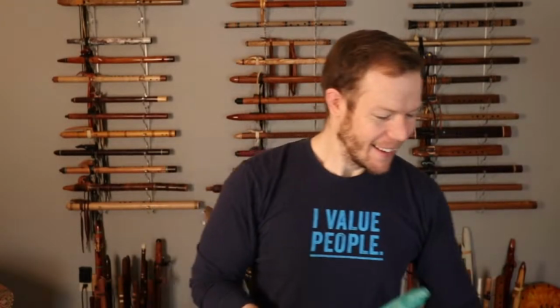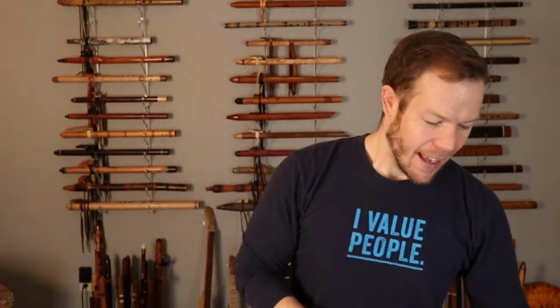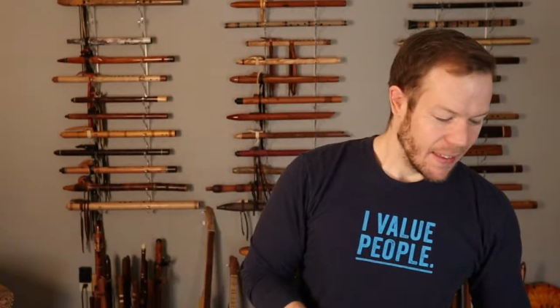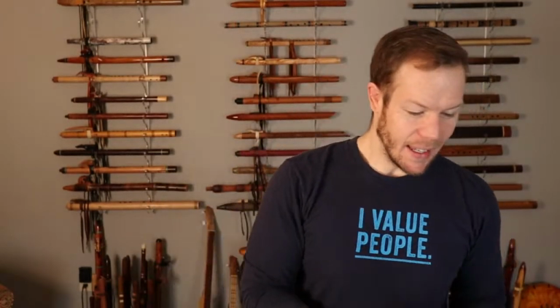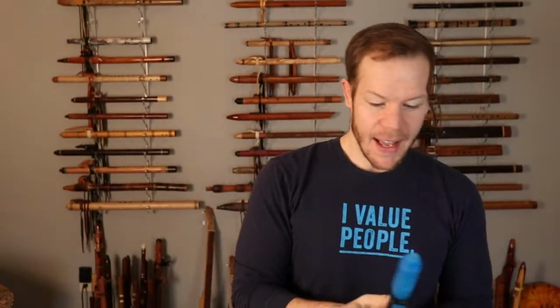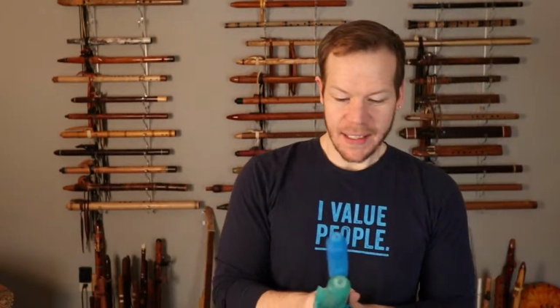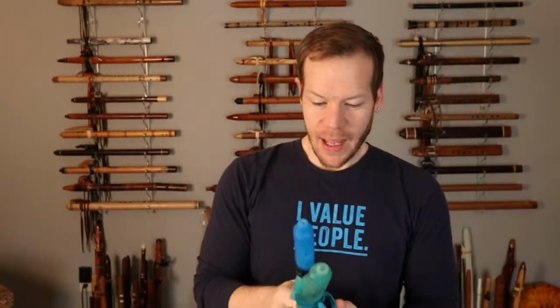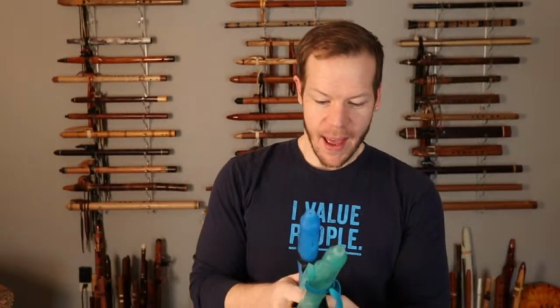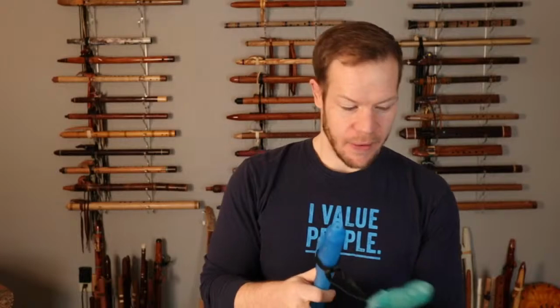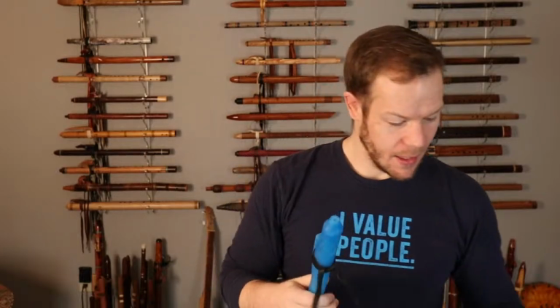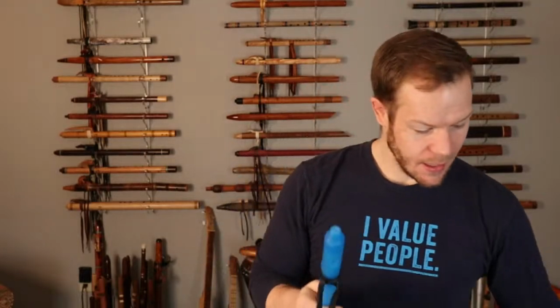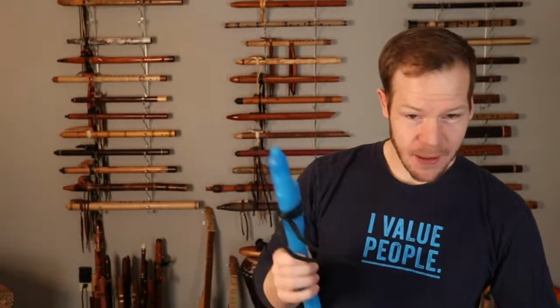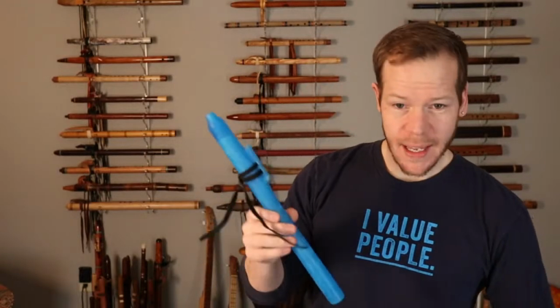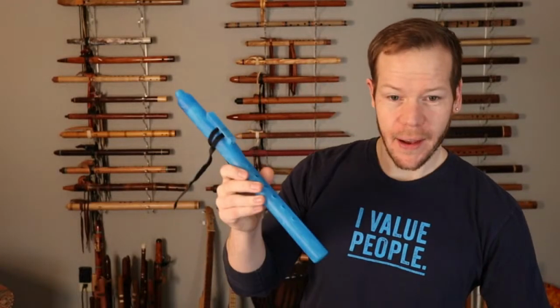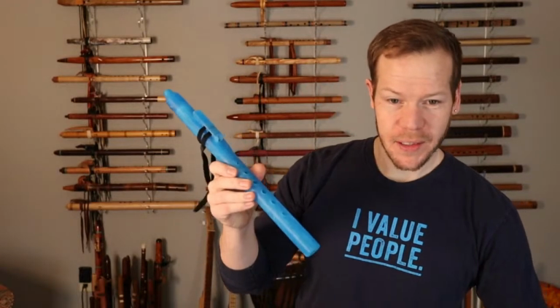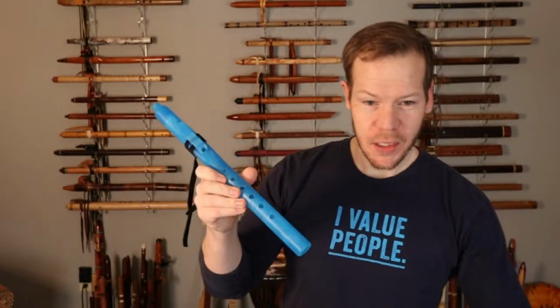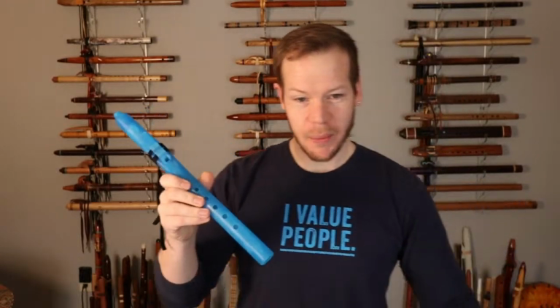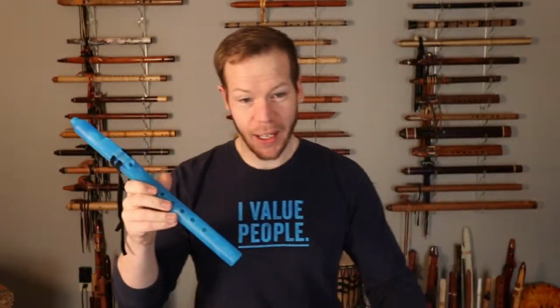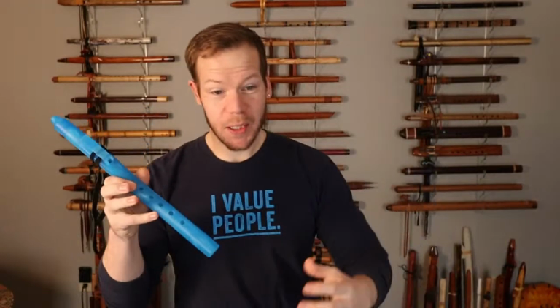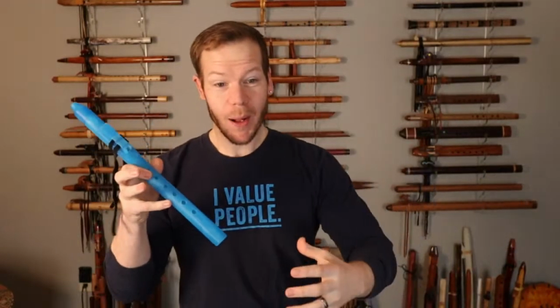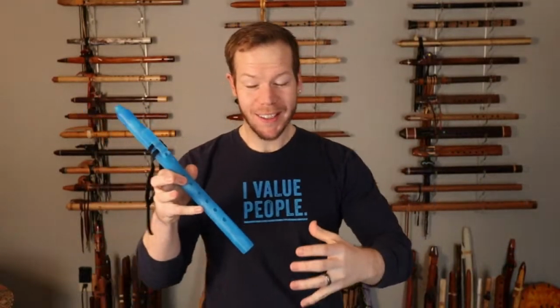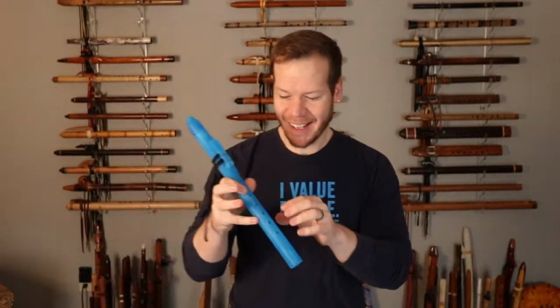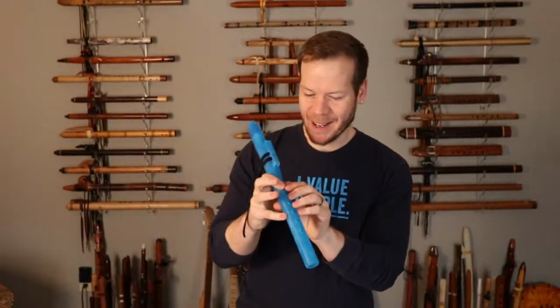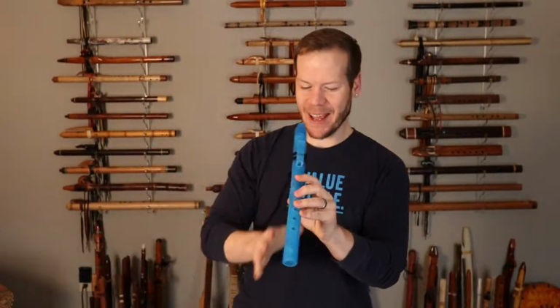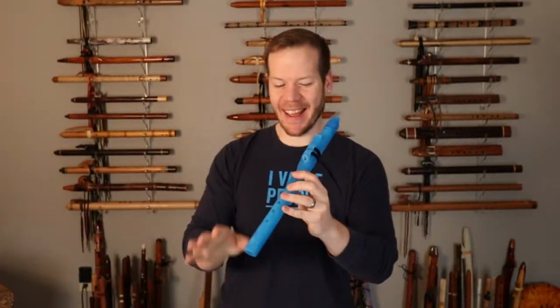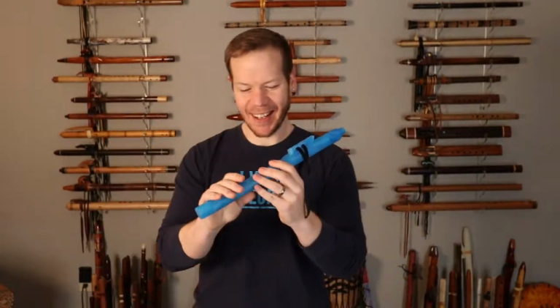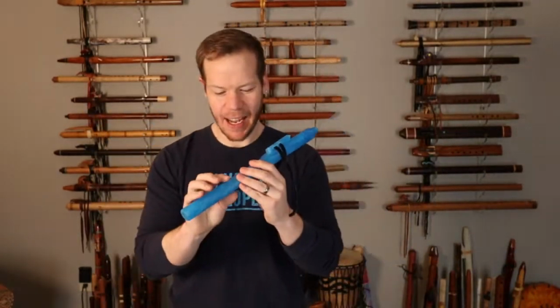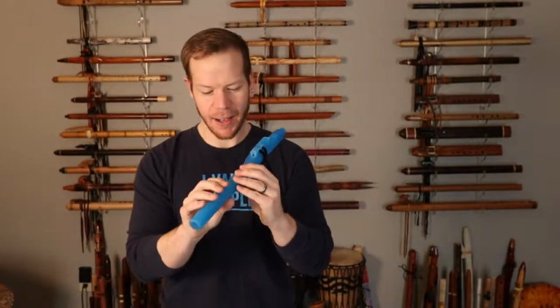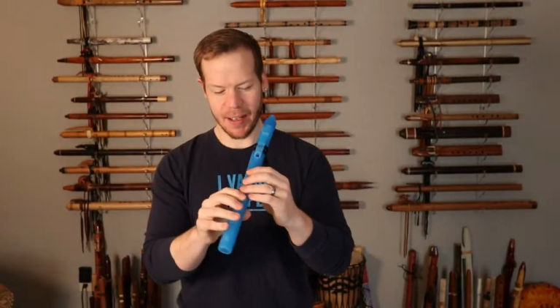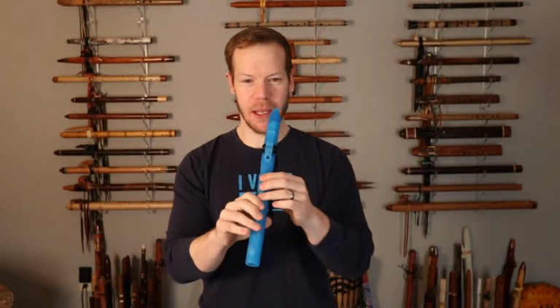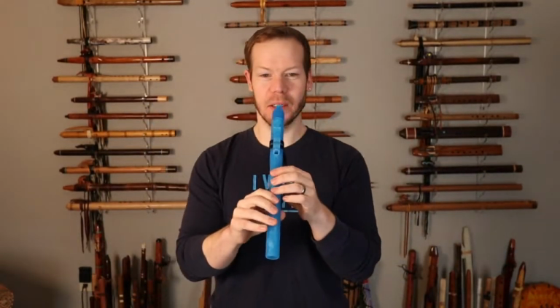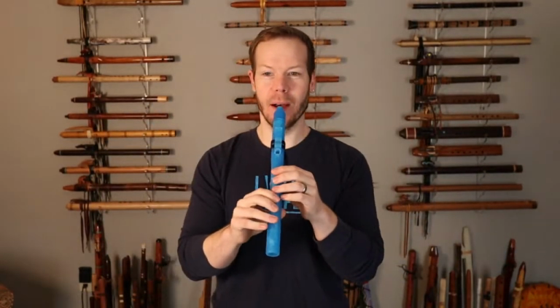And then lastly, we have the Sapphire C-sharp. They're getting smaller, and they're getting higher in pitch as well.